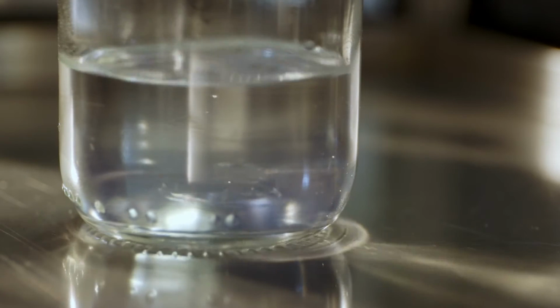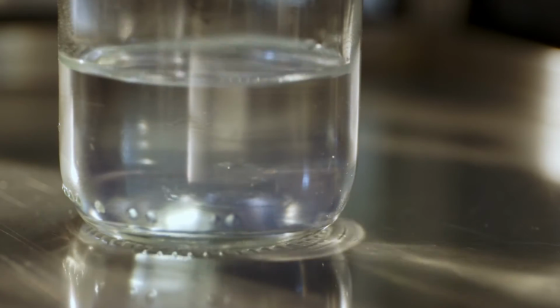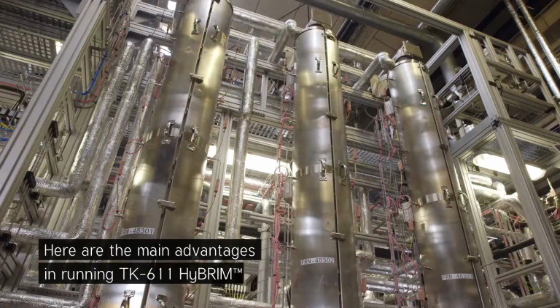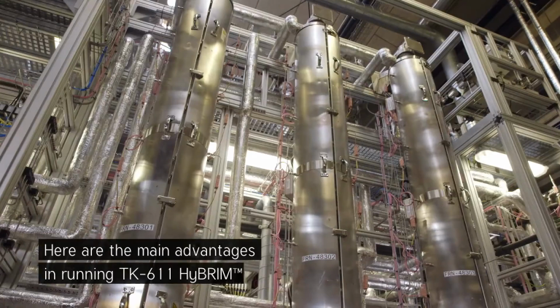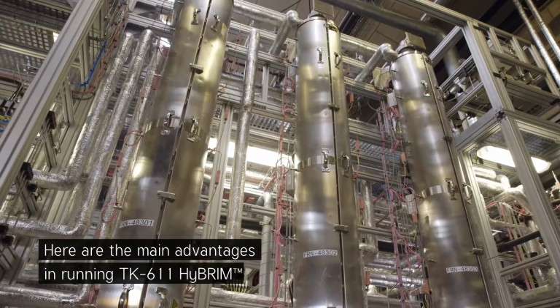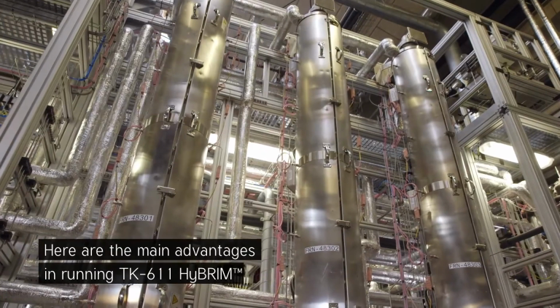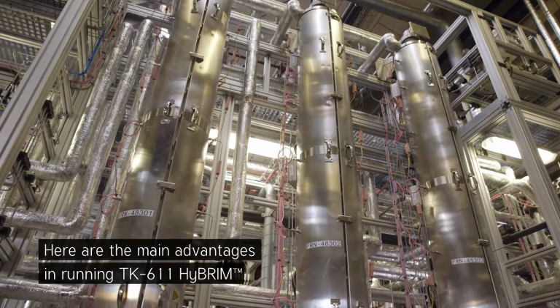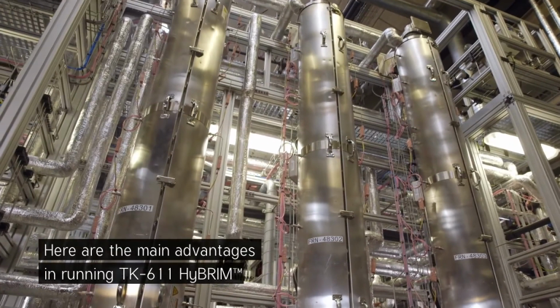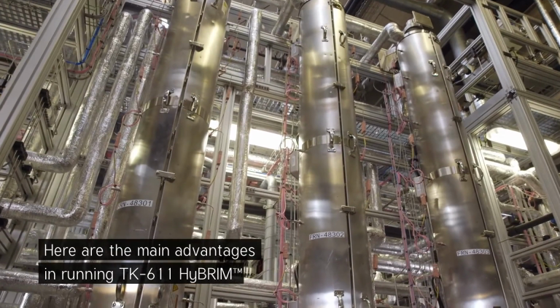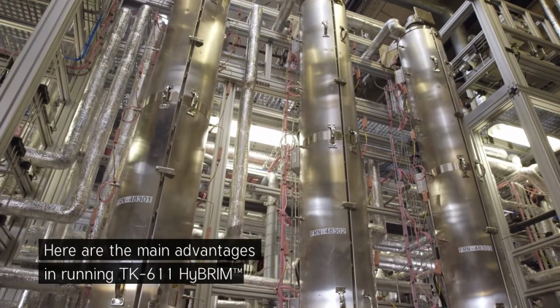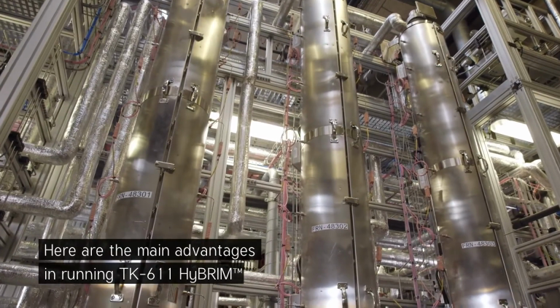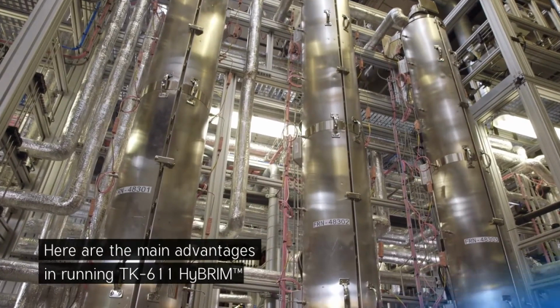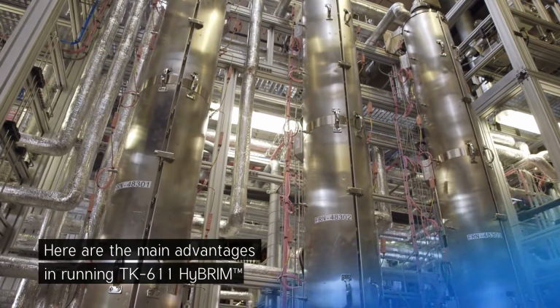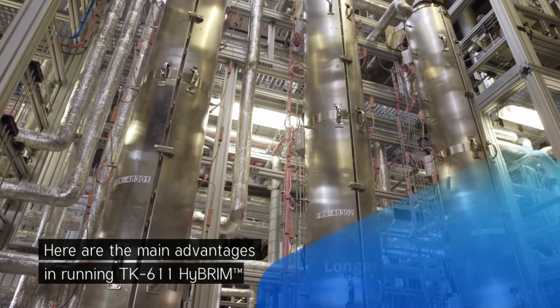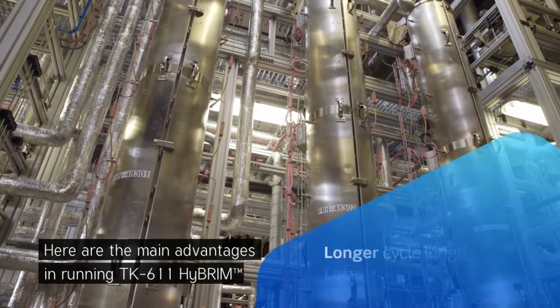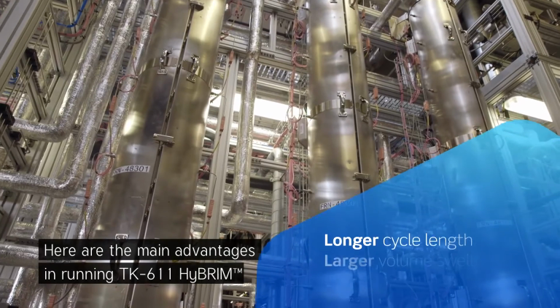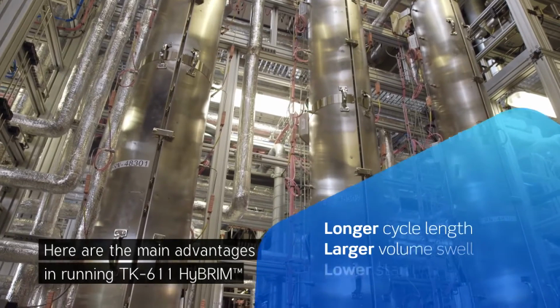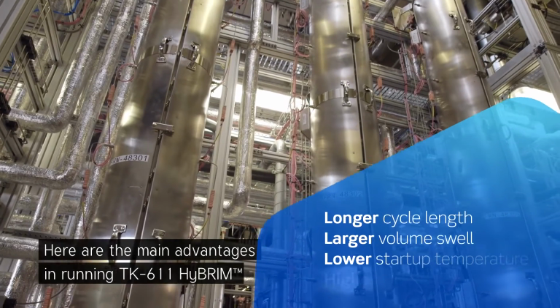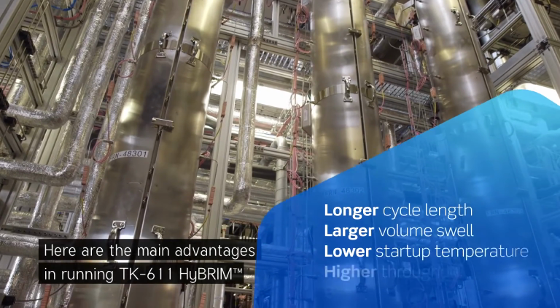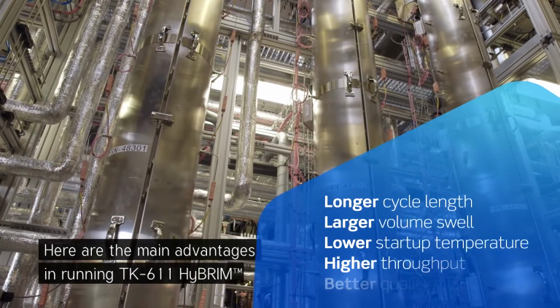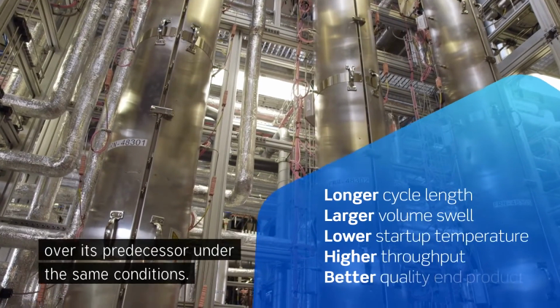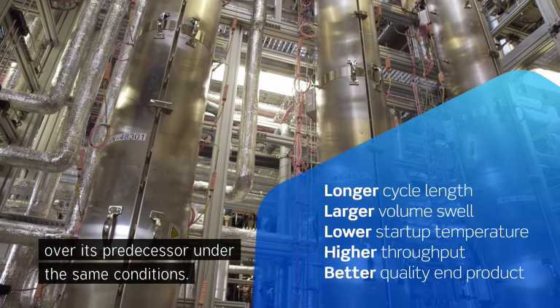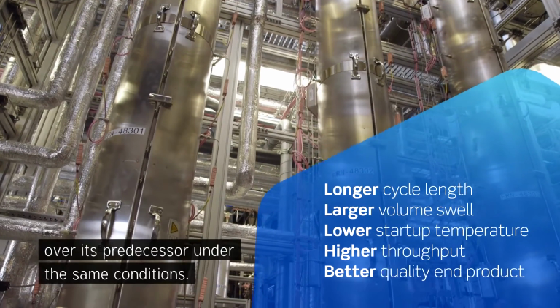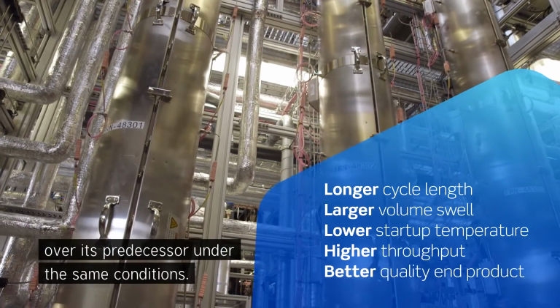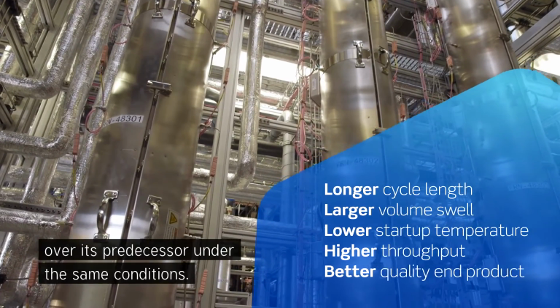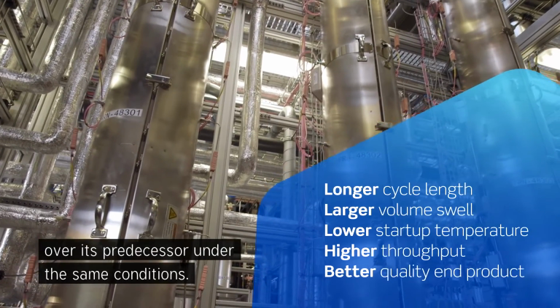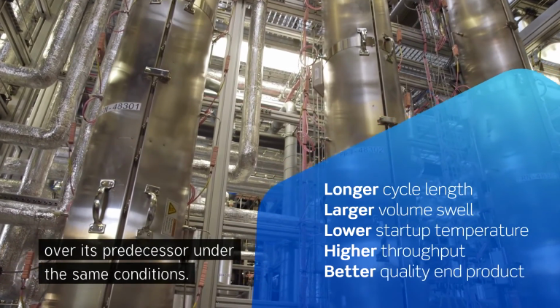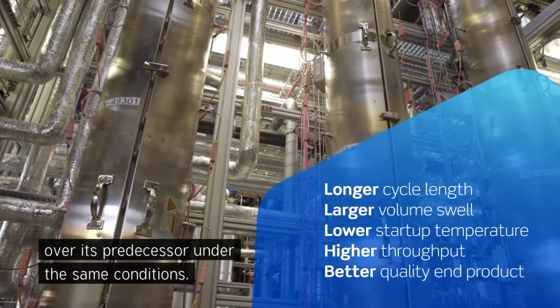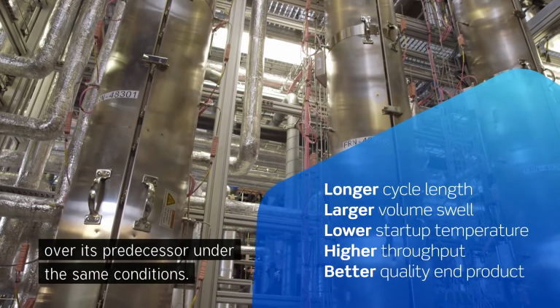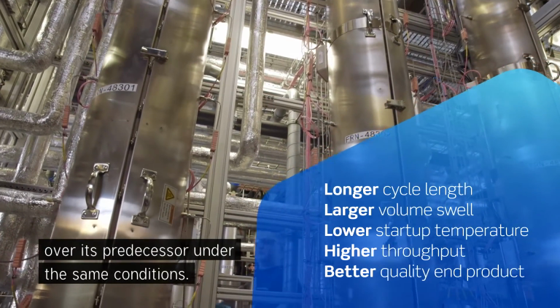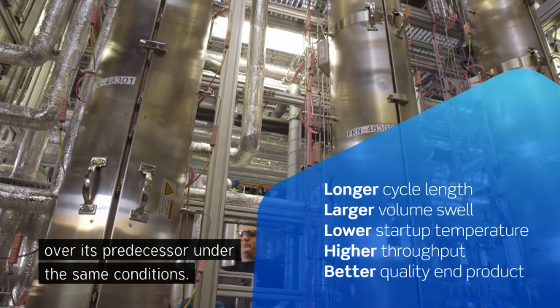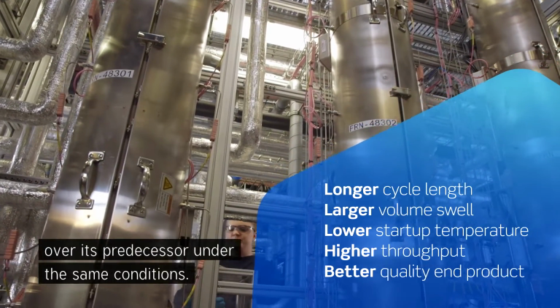Here are the main advantages in running TK-611 high brim over its predecessor under the same conditions.